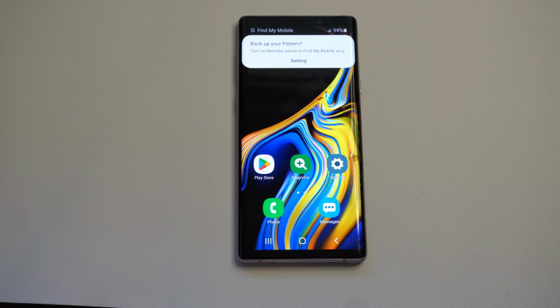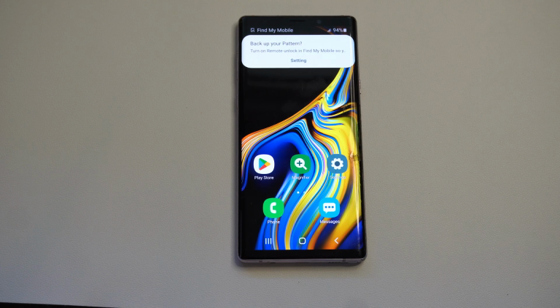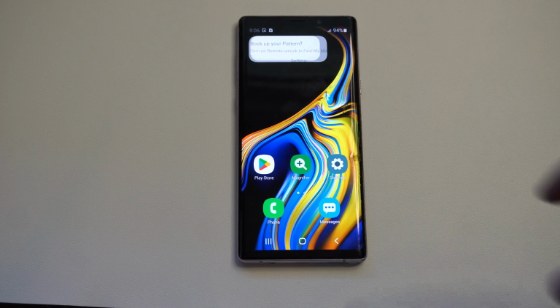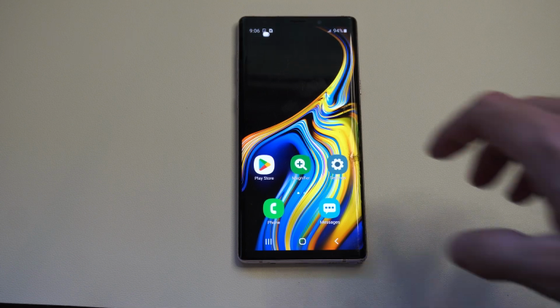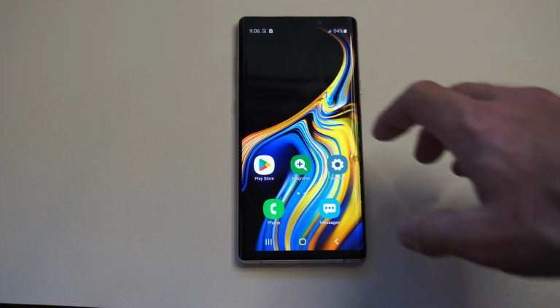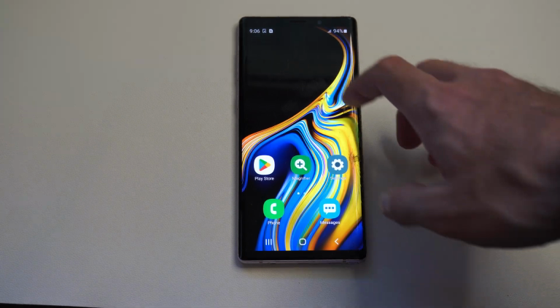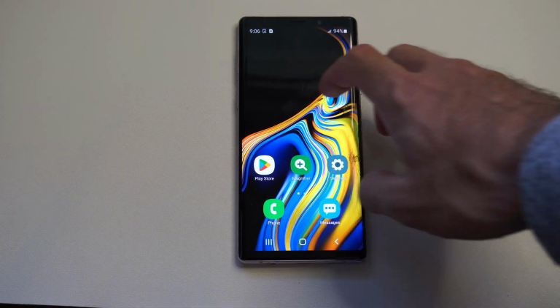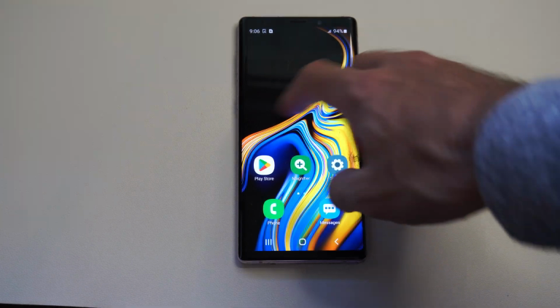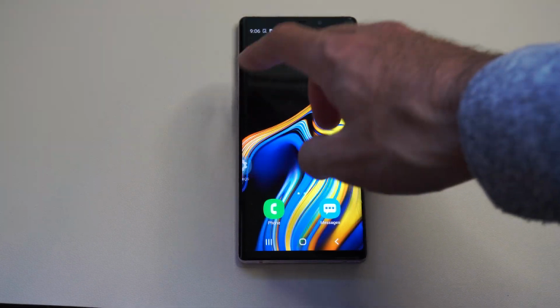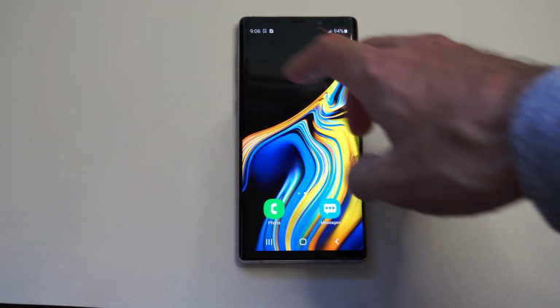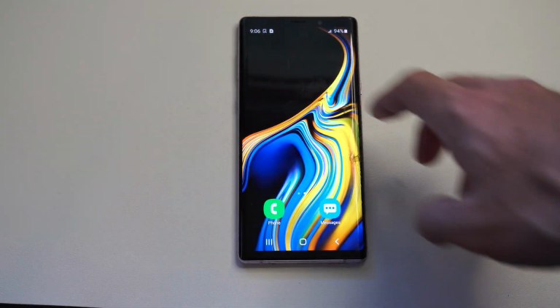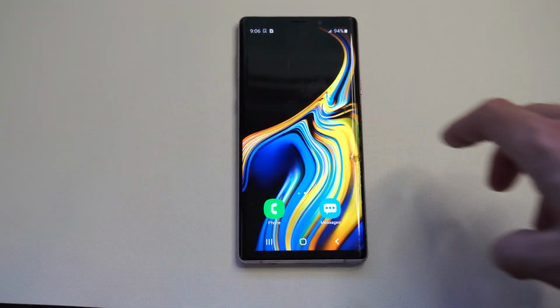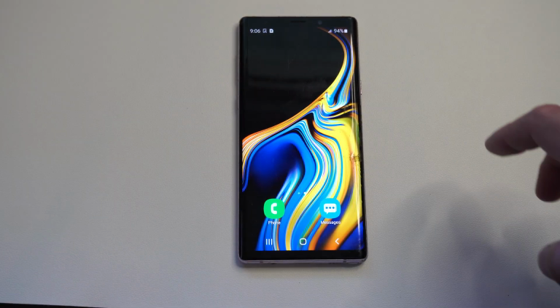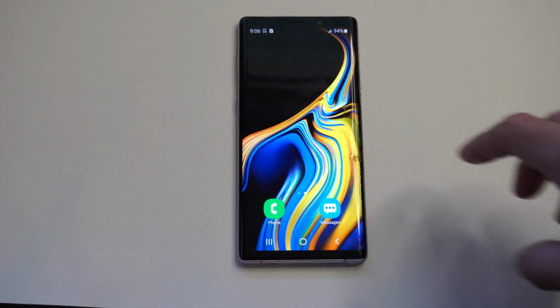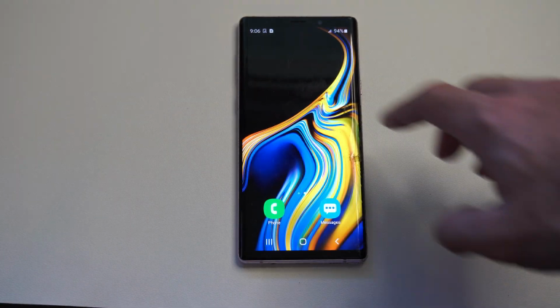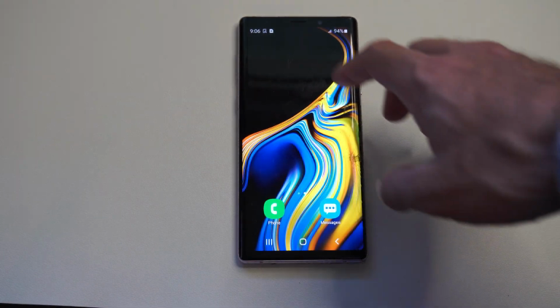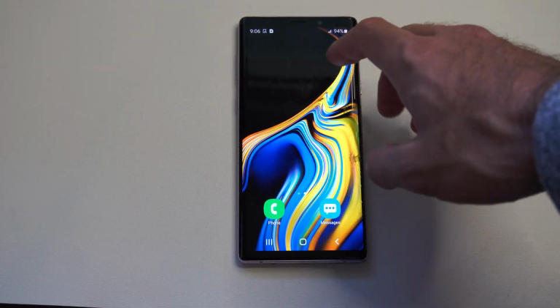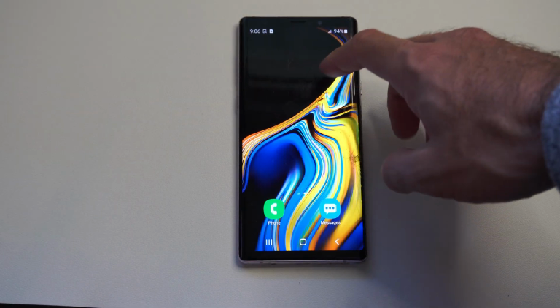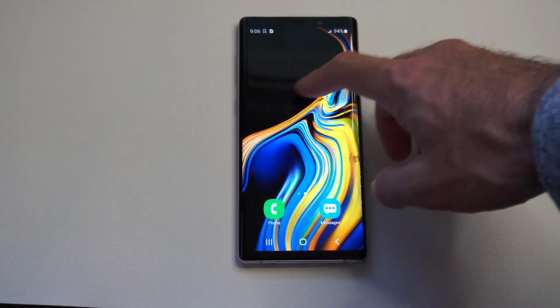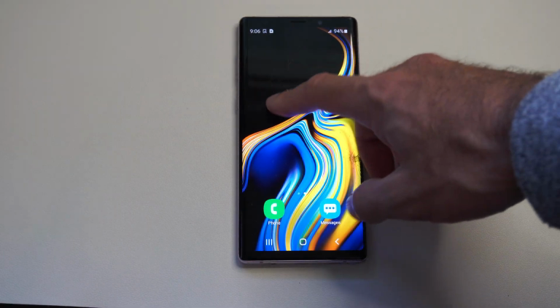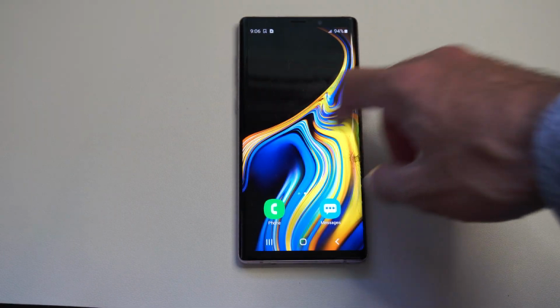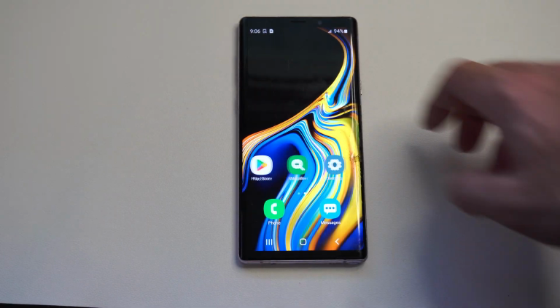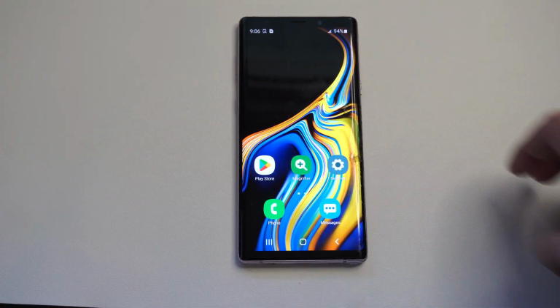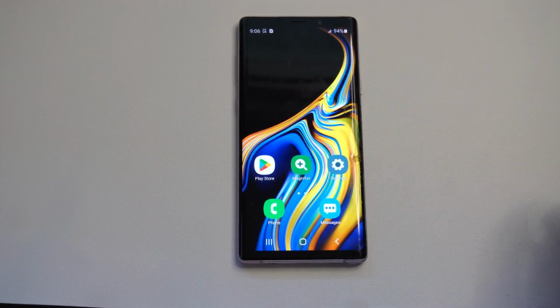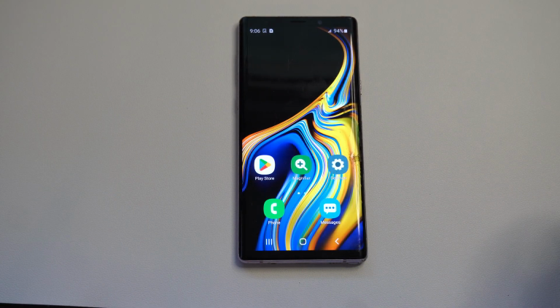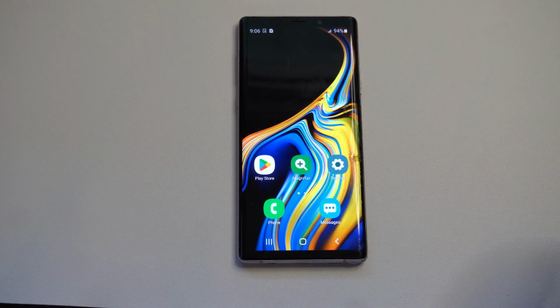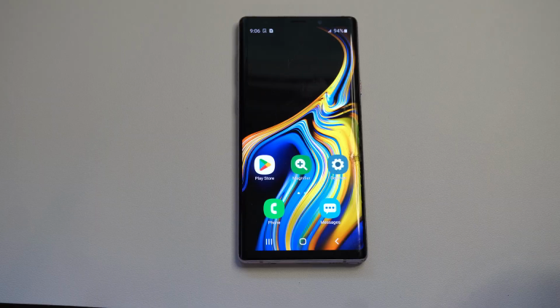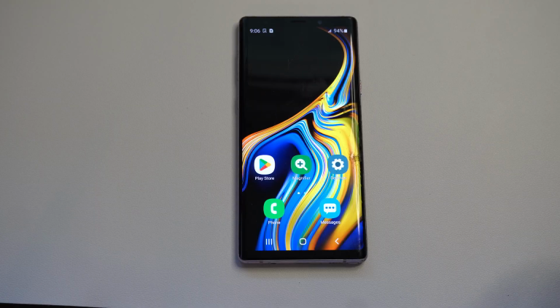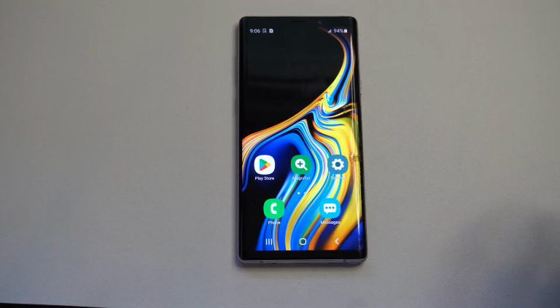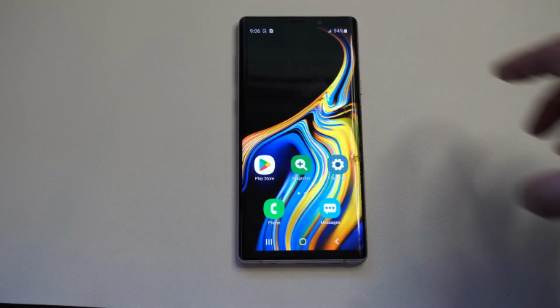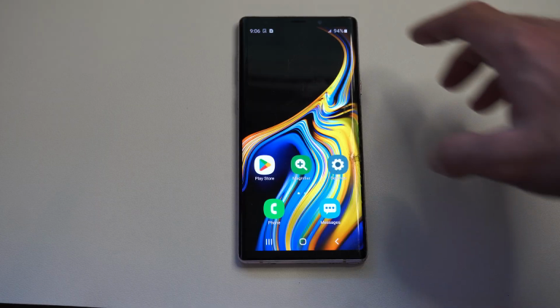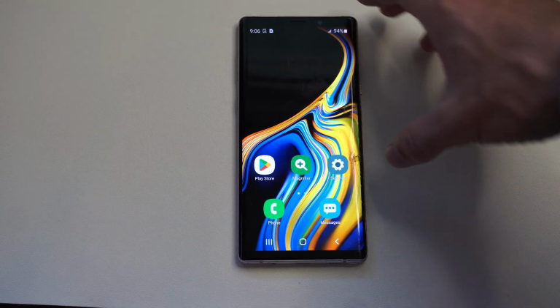This is Tim from Eurostatic Studios. Today in this video, I'm going to show you how to remove your lock screen pattern on your Samsung phone.